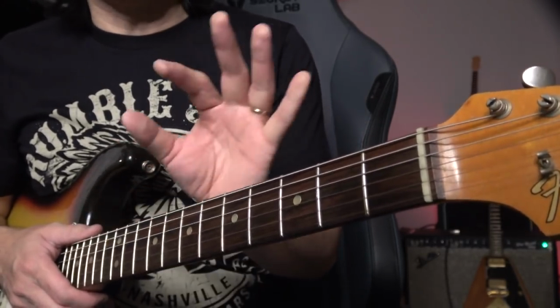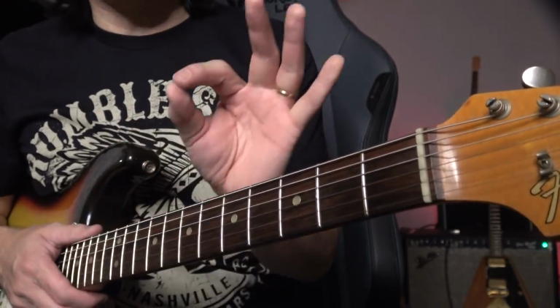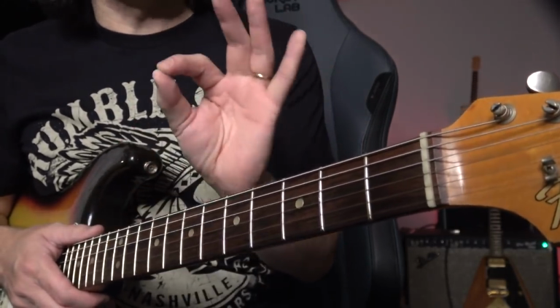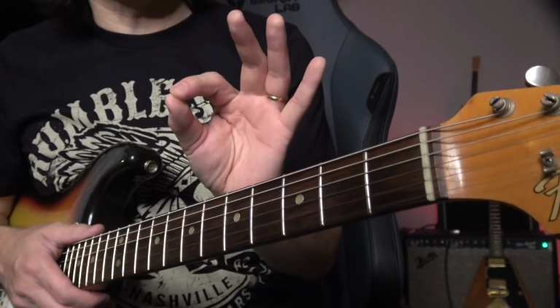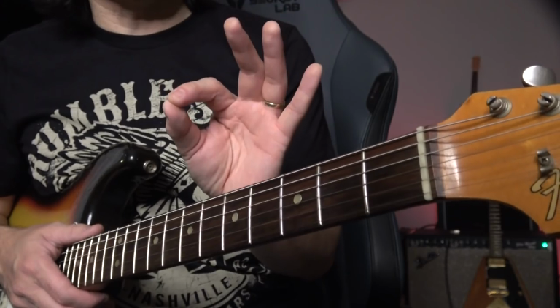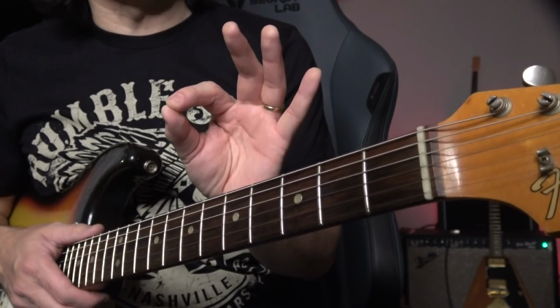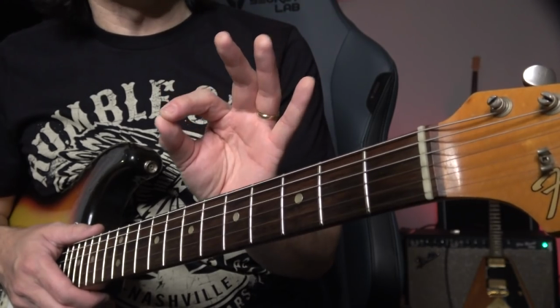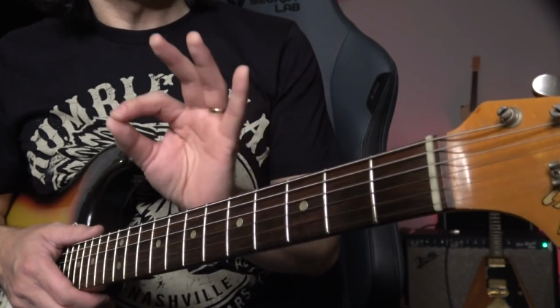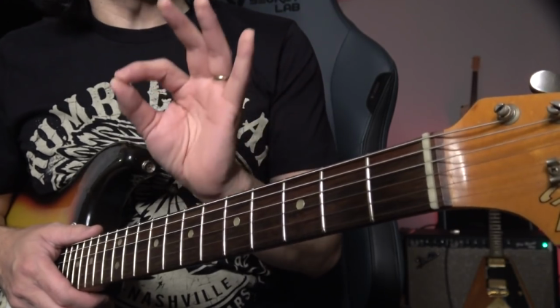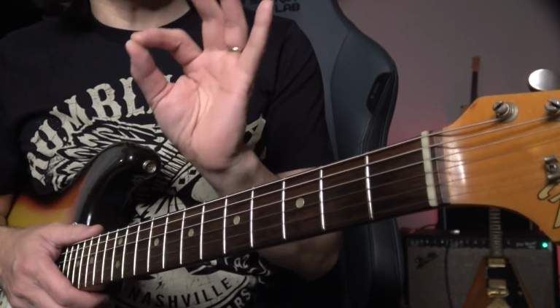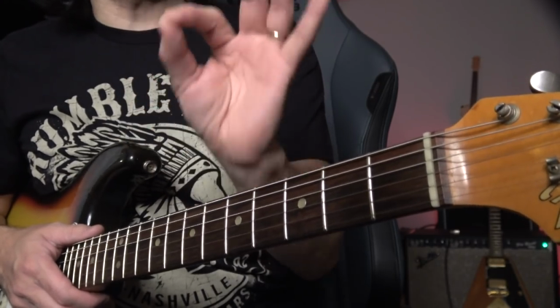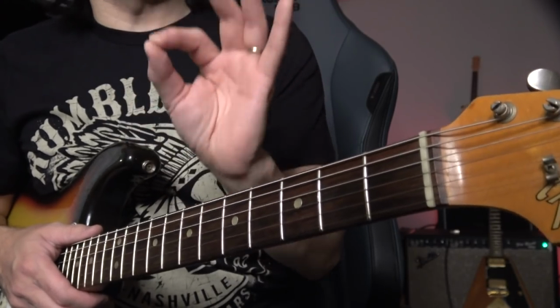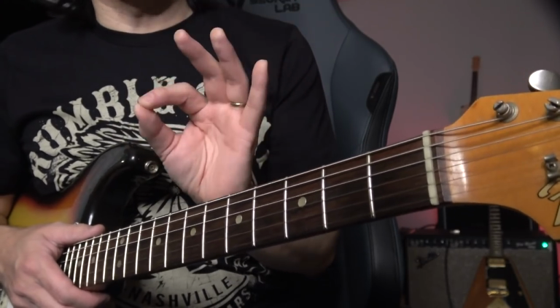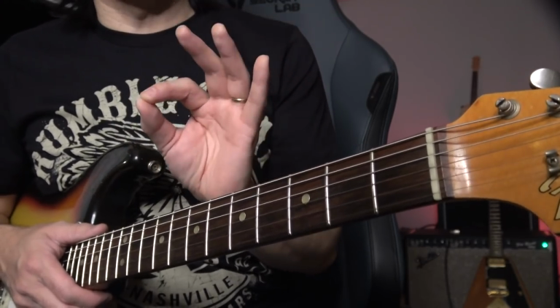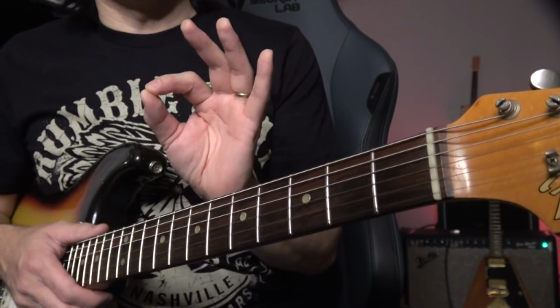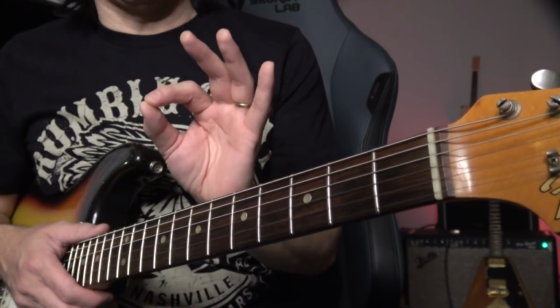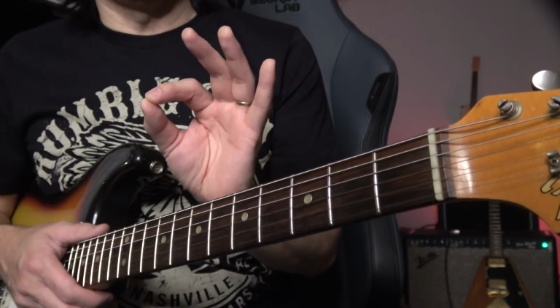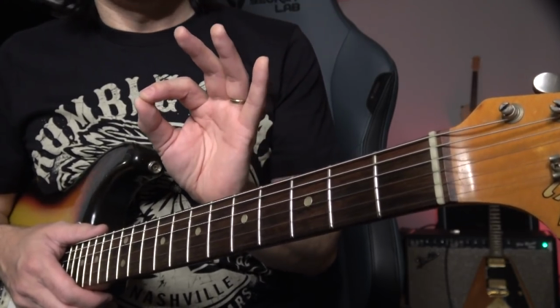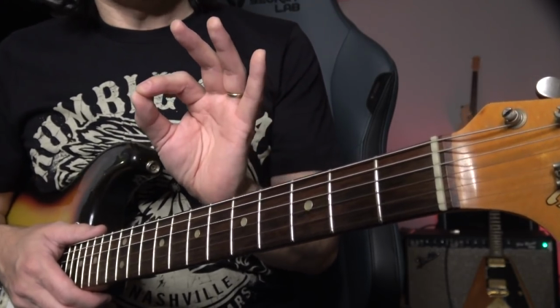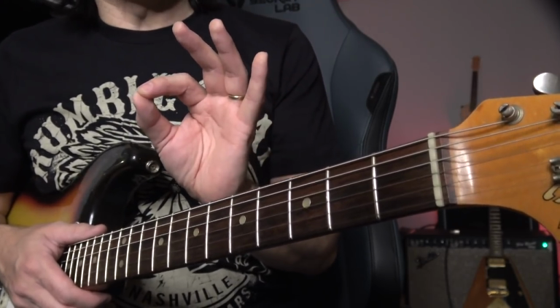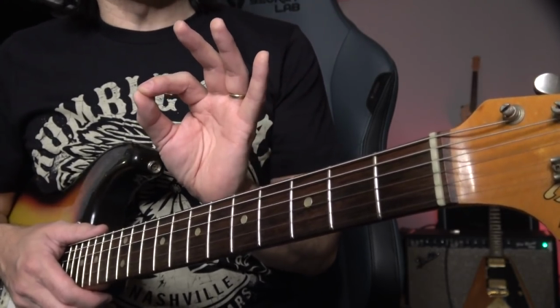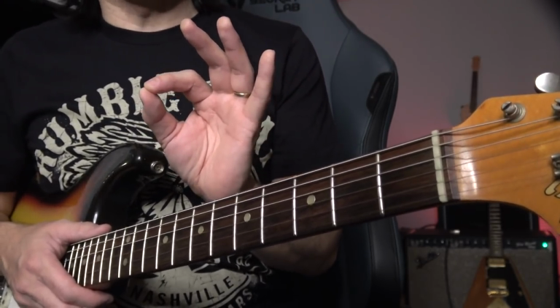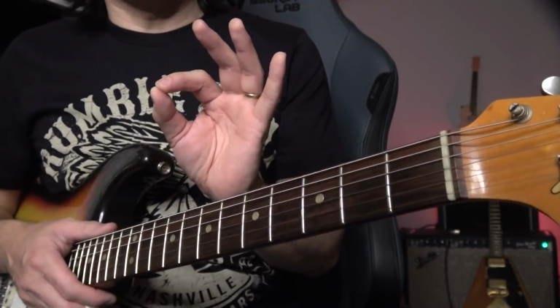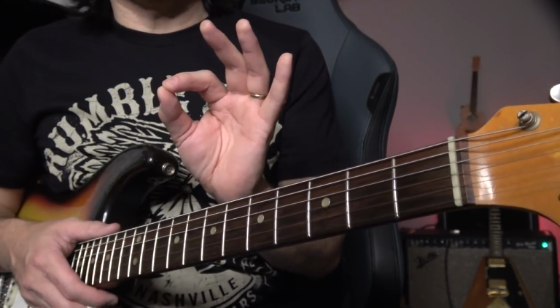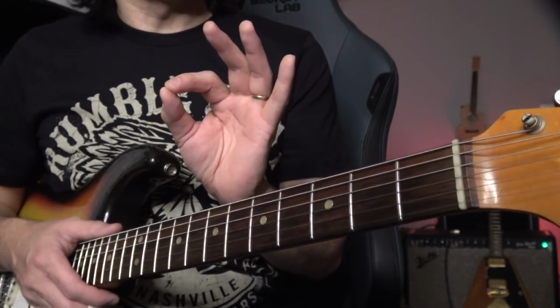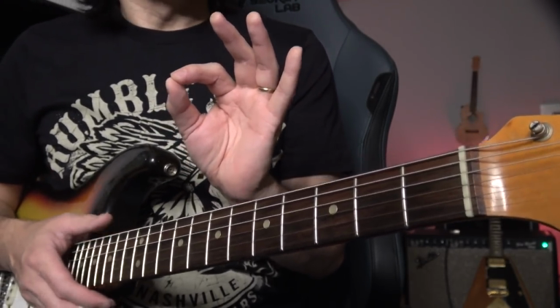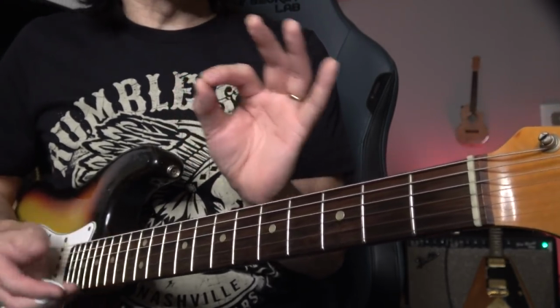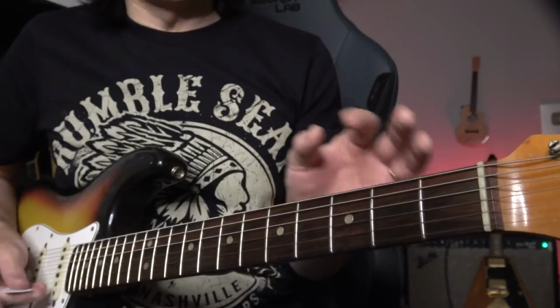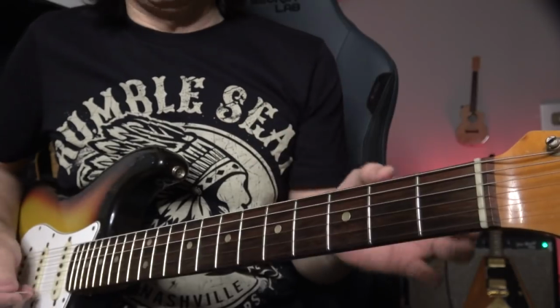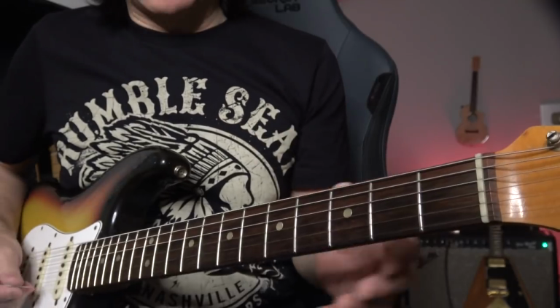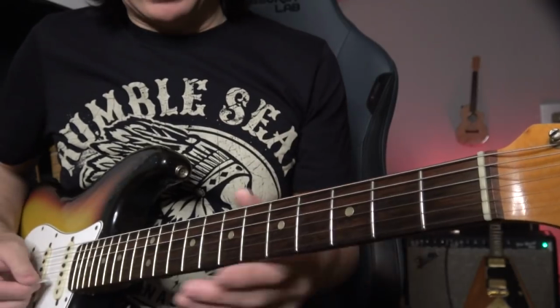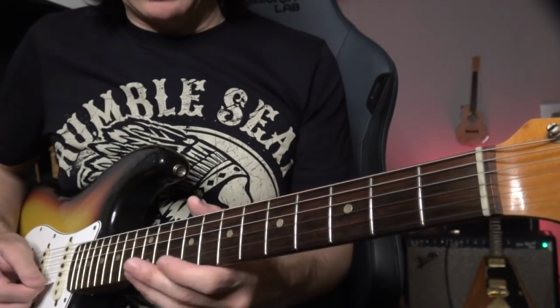You have a really nice vintage guitar and you want Joe to play it. You're so excited, you change strings just like that, tune up really carefully, hand it to Joe, and Joe starts playing slow blues.